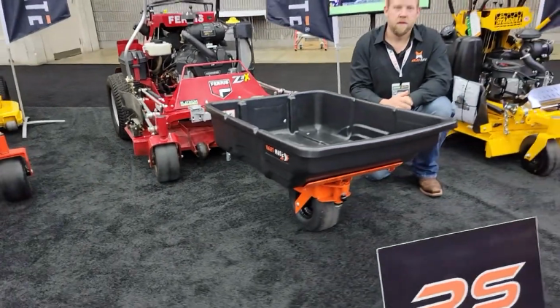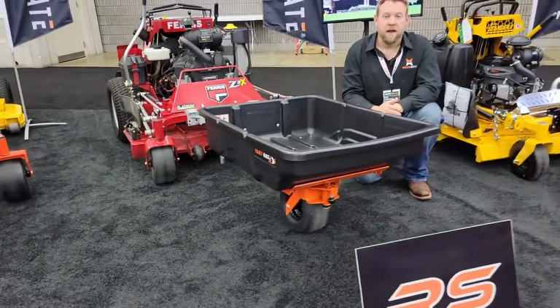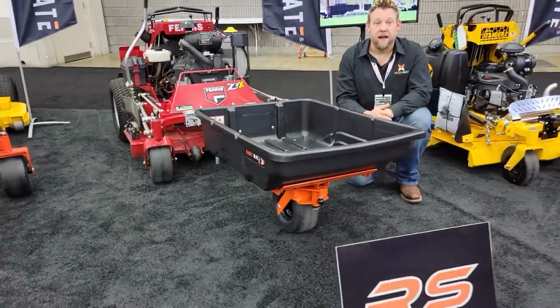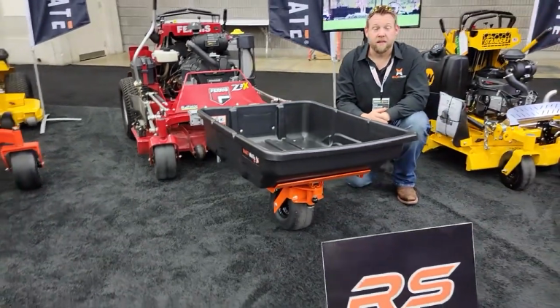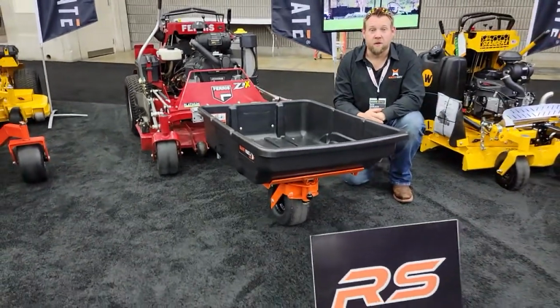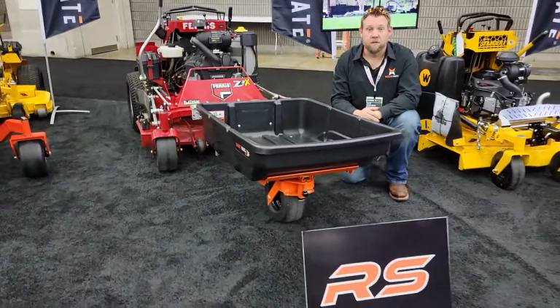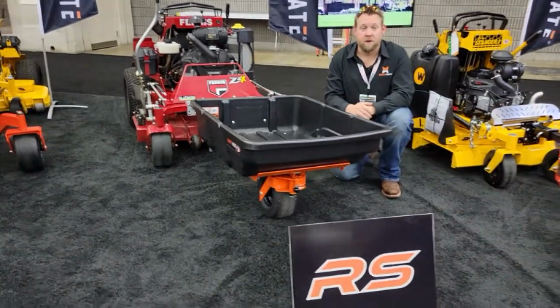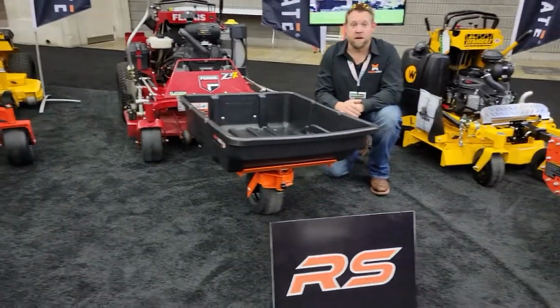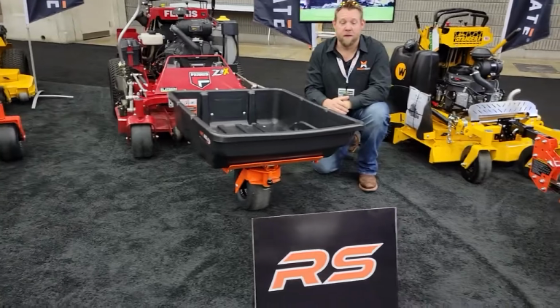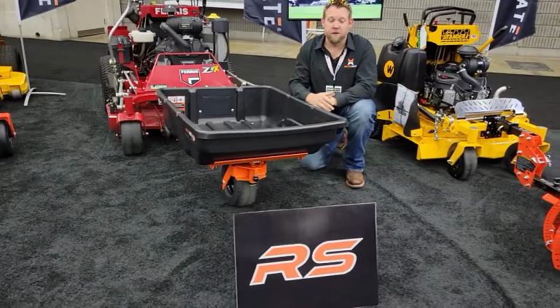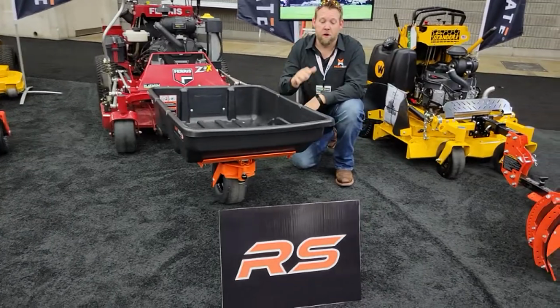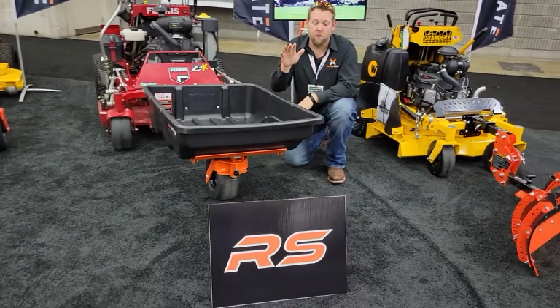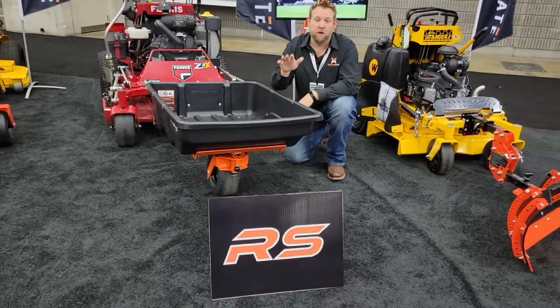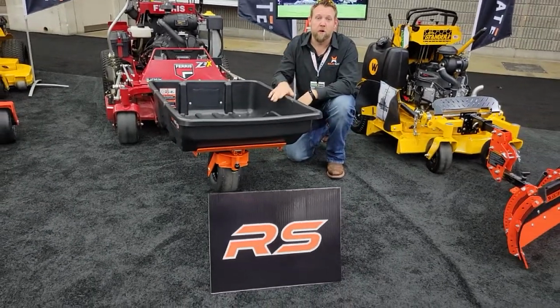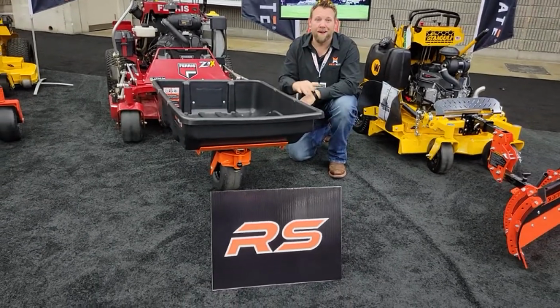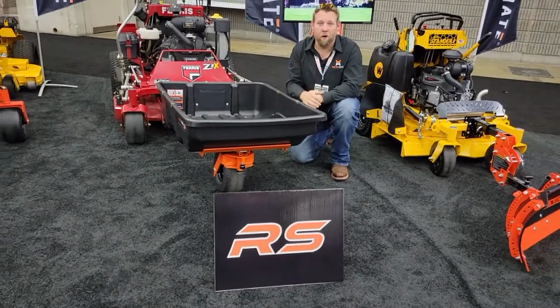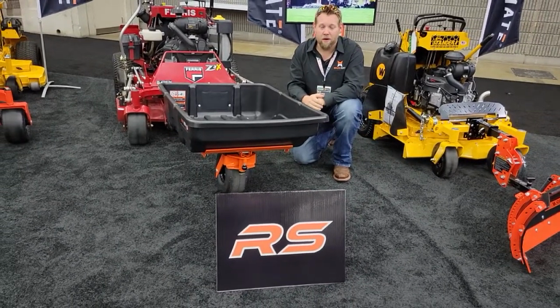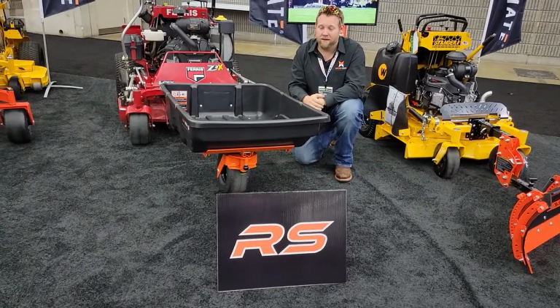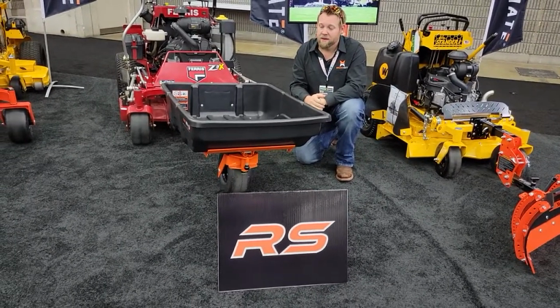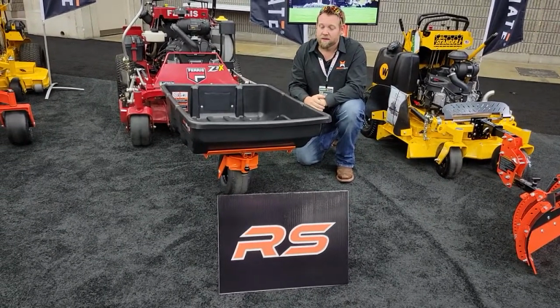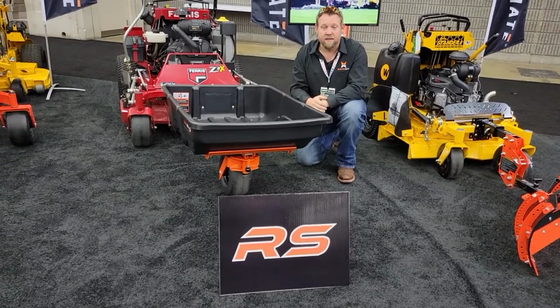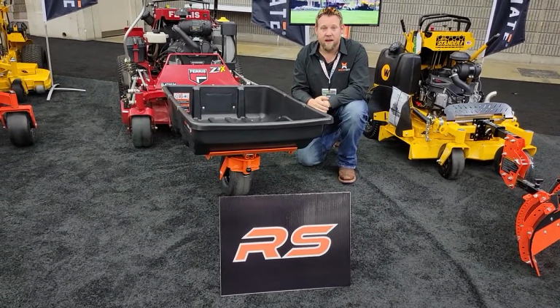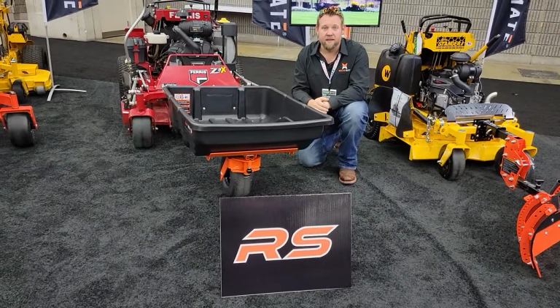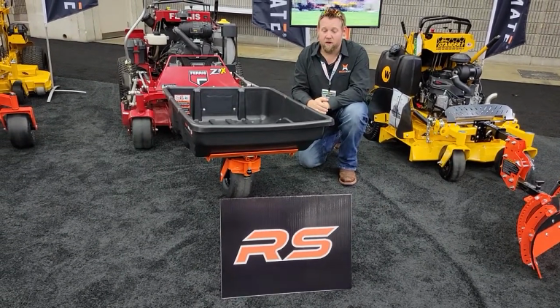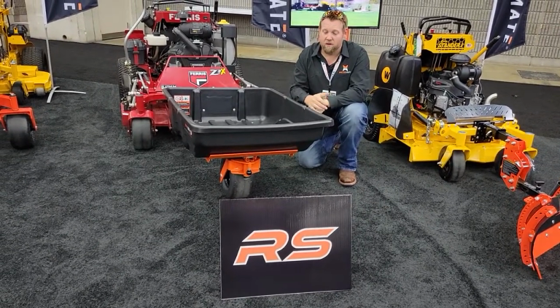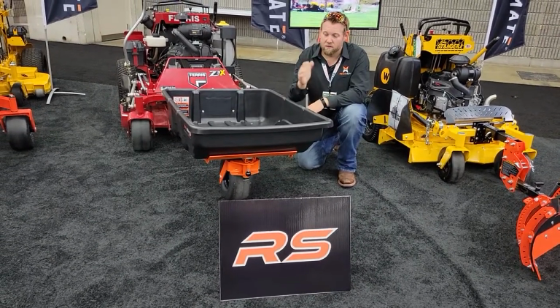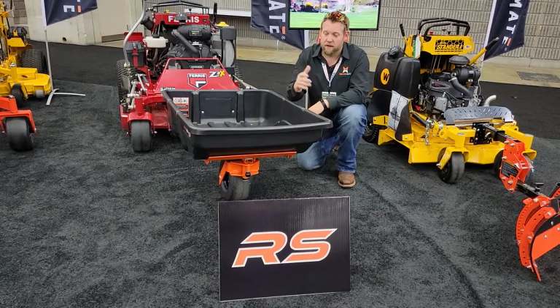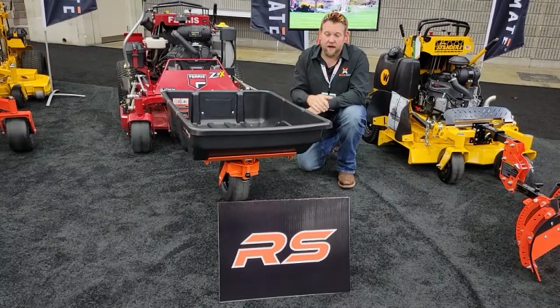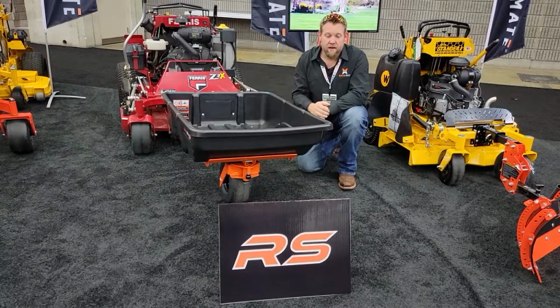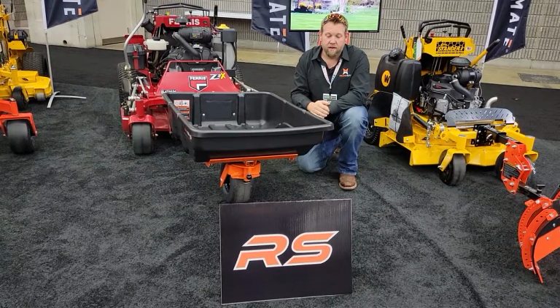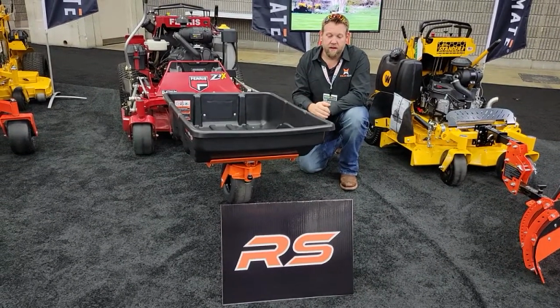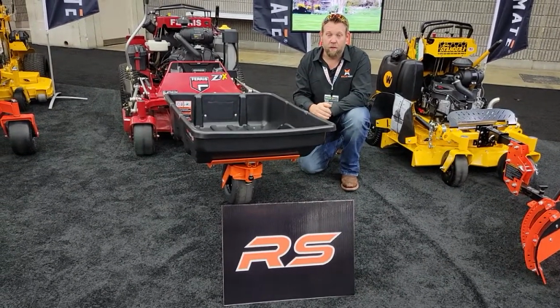Hey guys, Nick Carlson with Dawson Manufacturing, home of the Cartmate RS. This guy is an awesome little guy, does a lot of work.